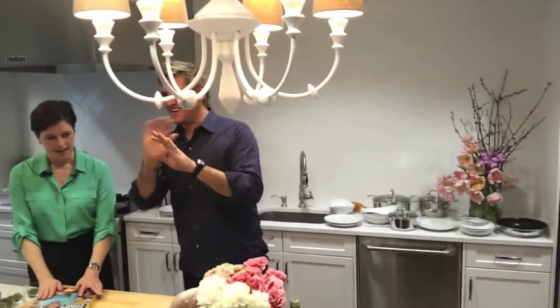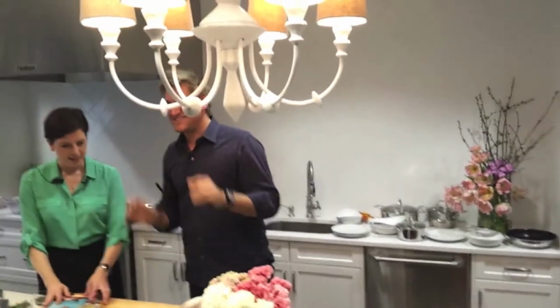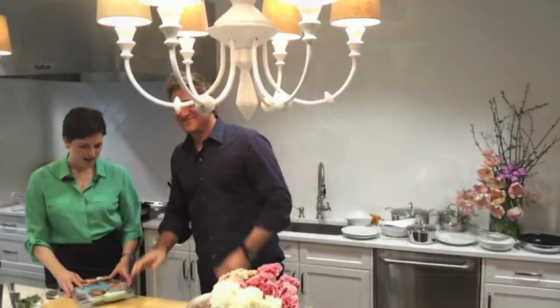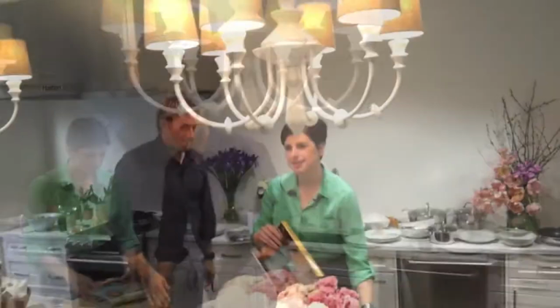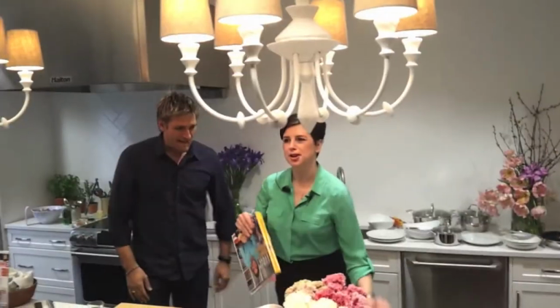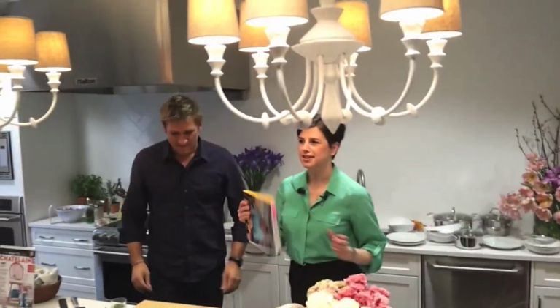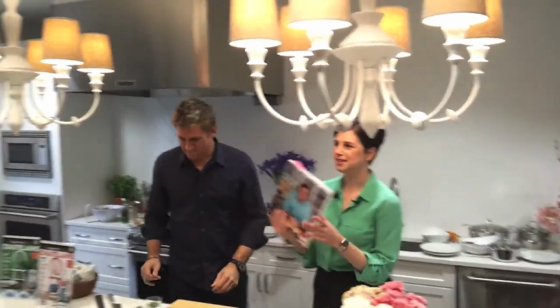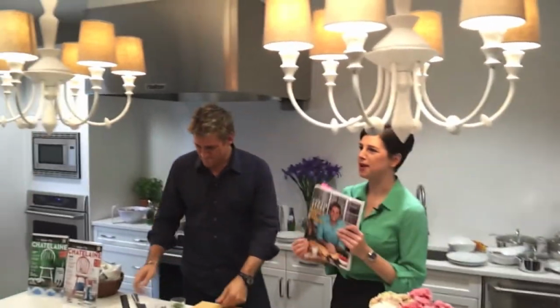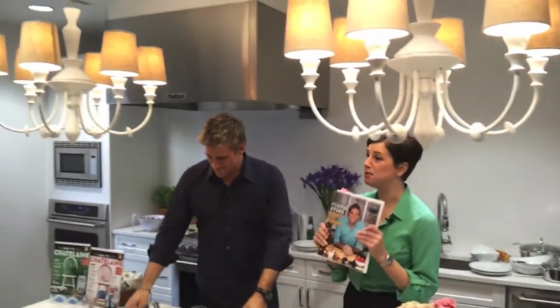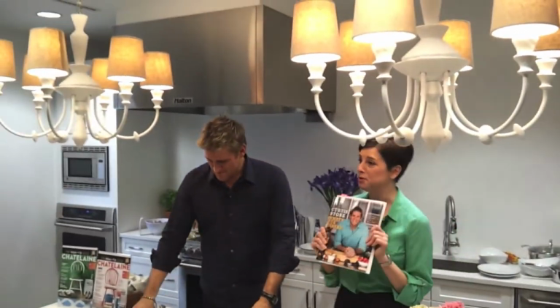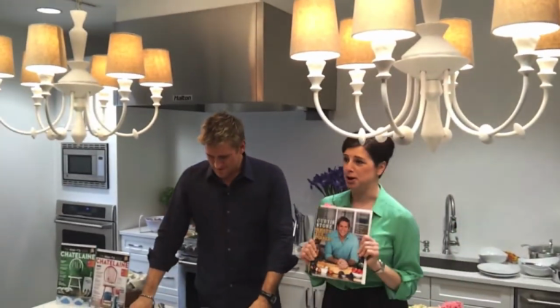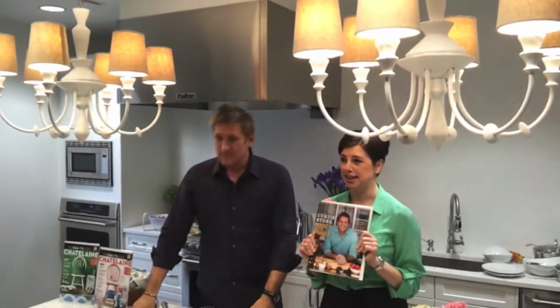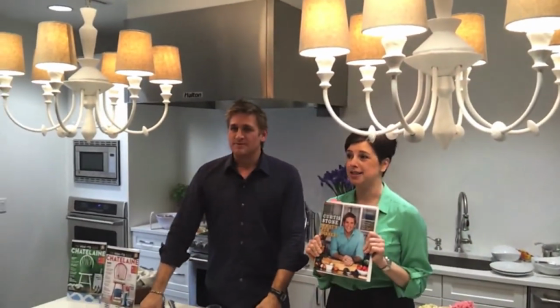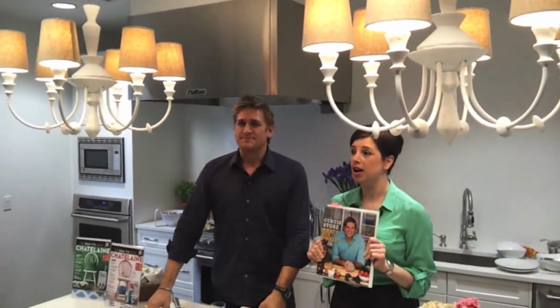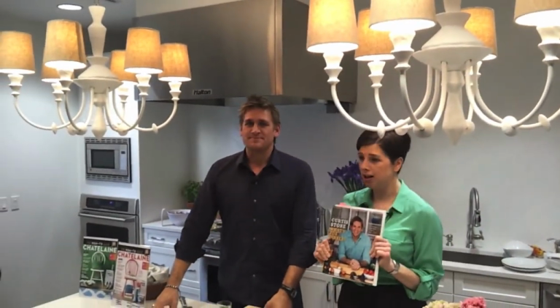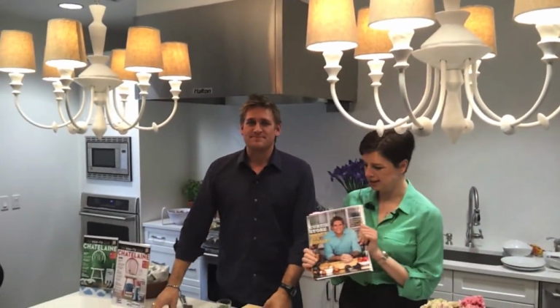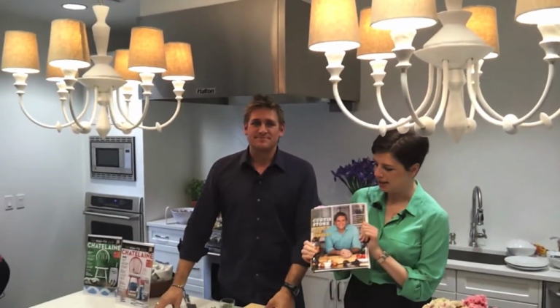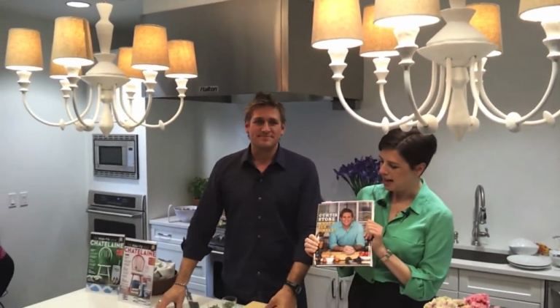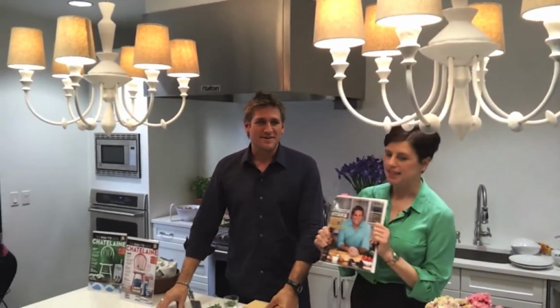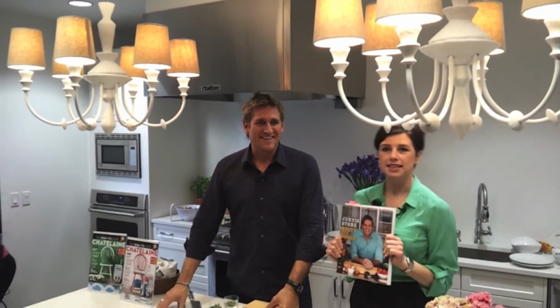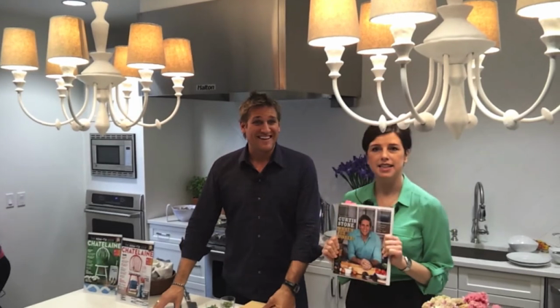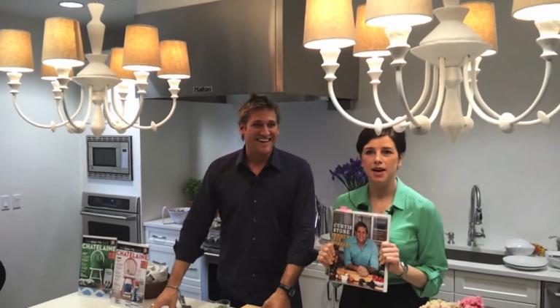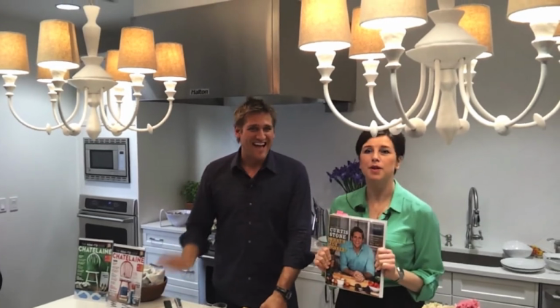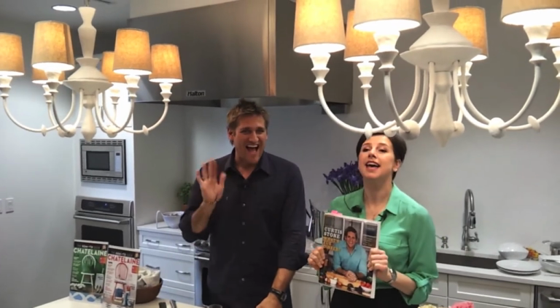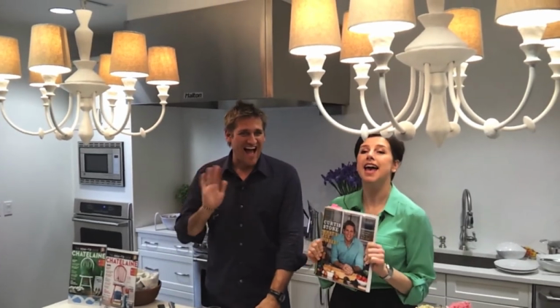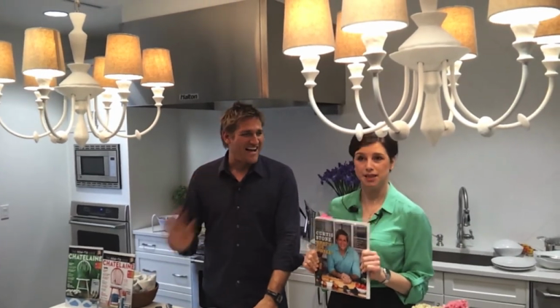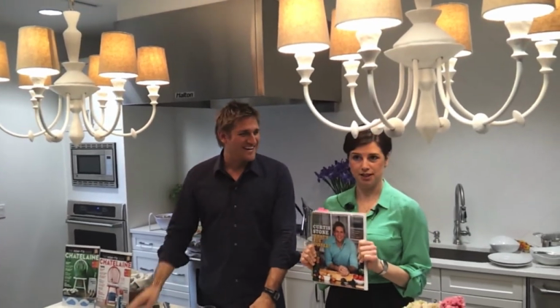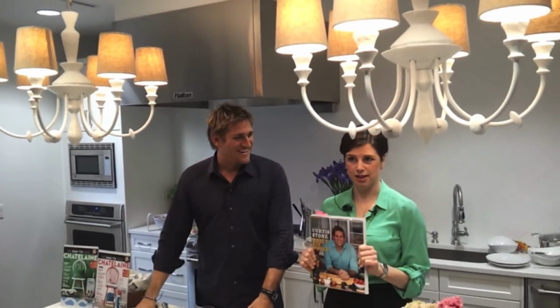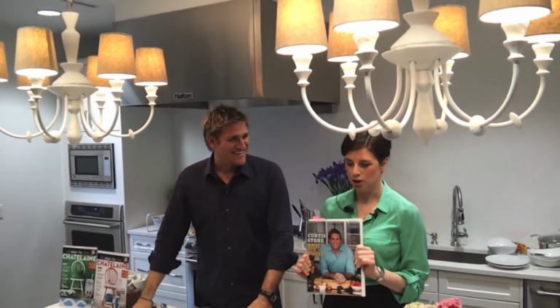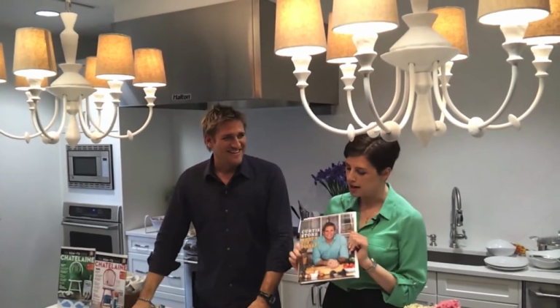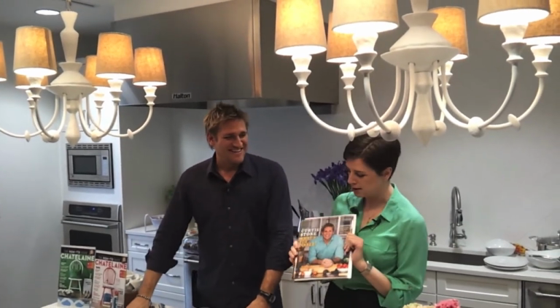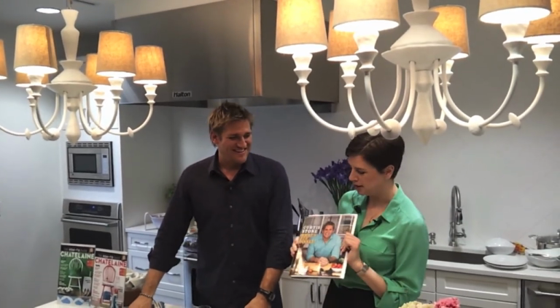This is Curtis's incredible new book. It is called, as I like to say, What the Heck's for Dinner? What's for Dinner?